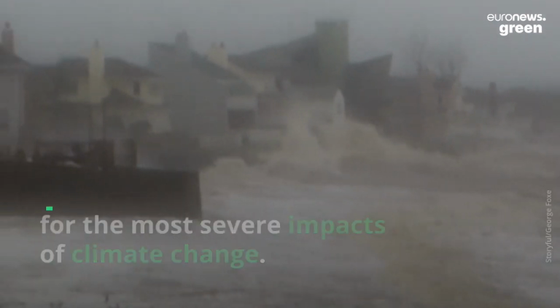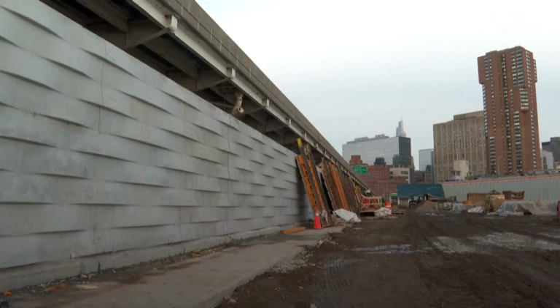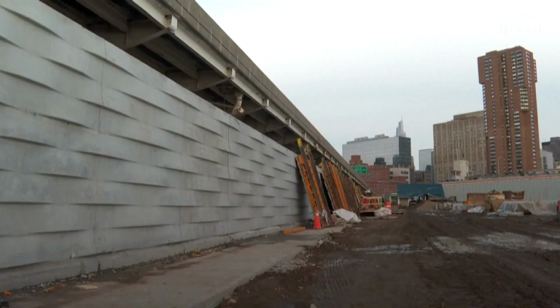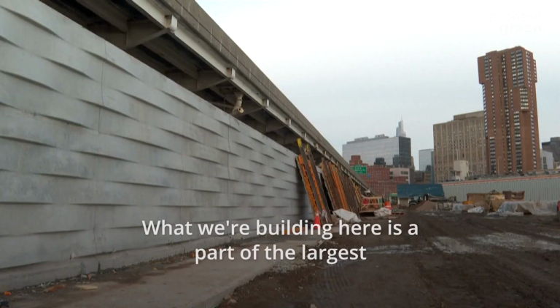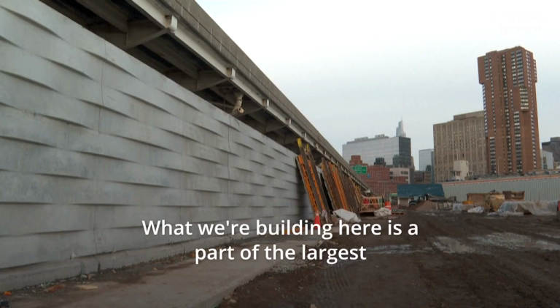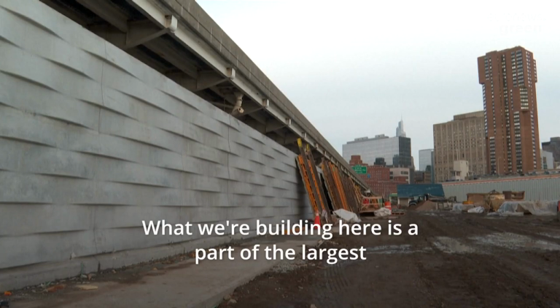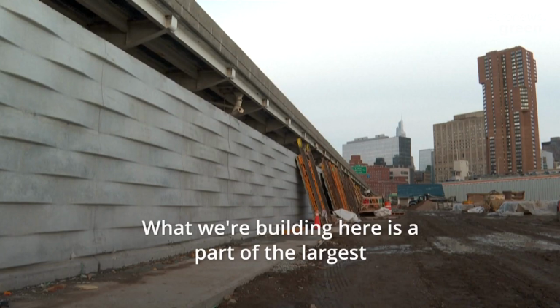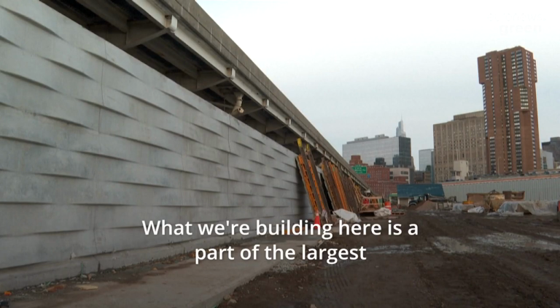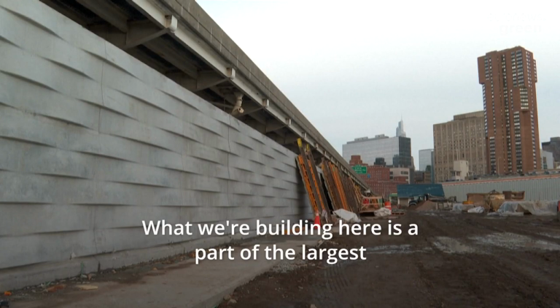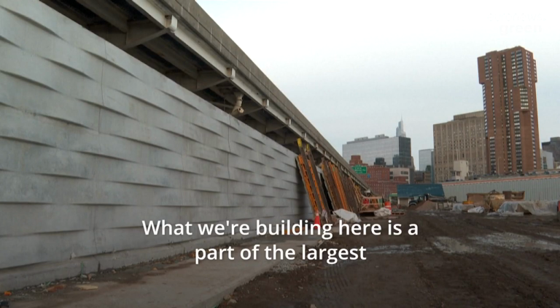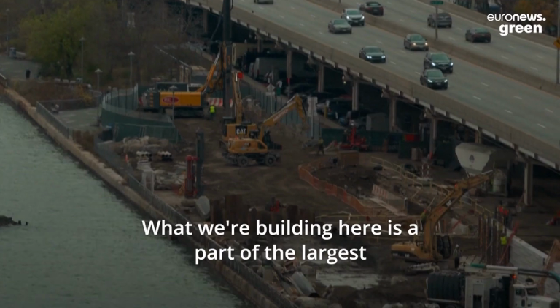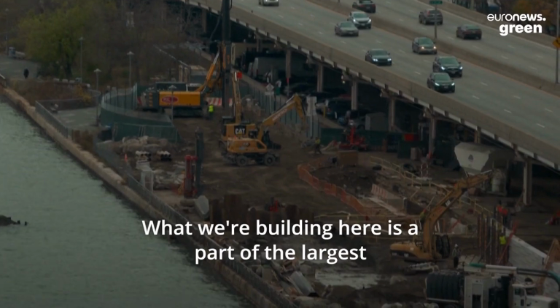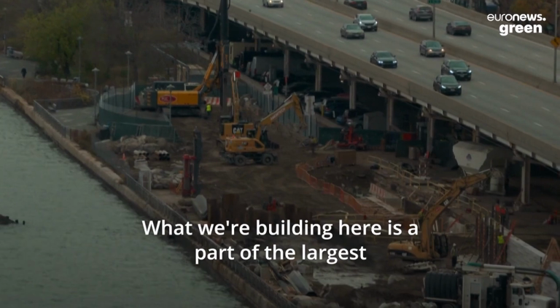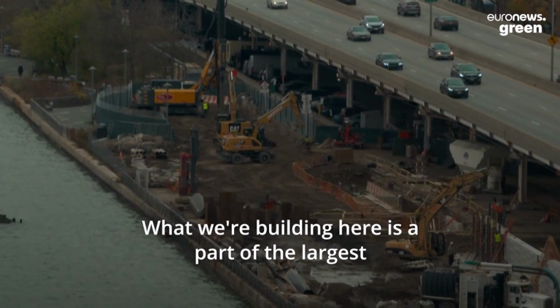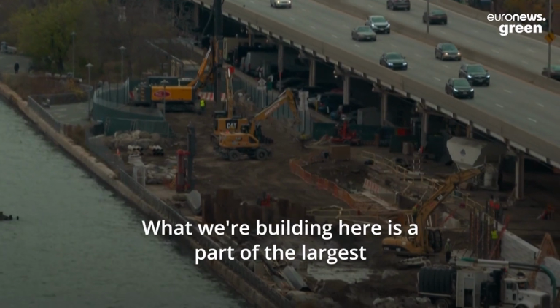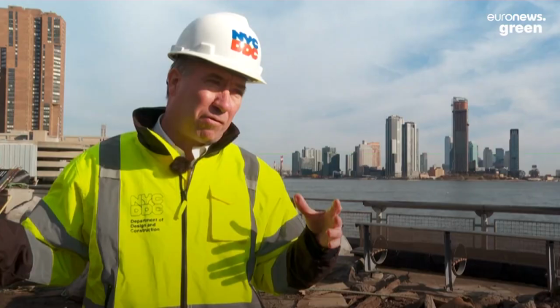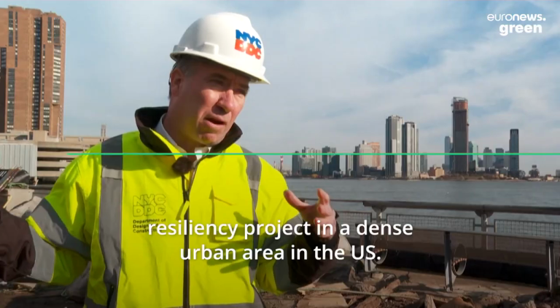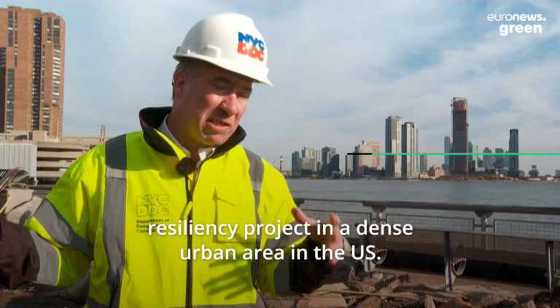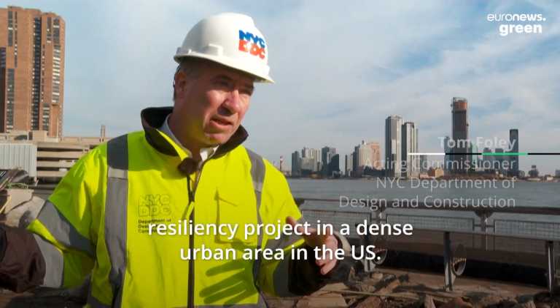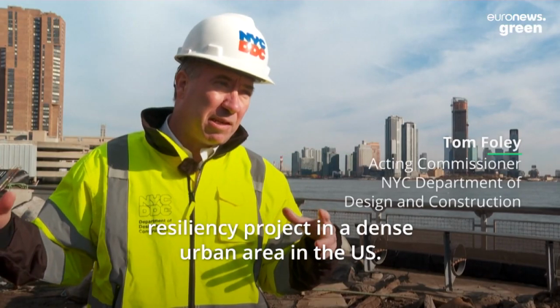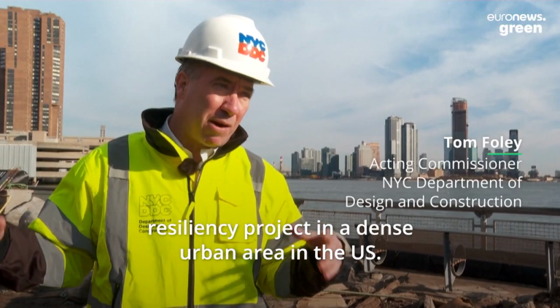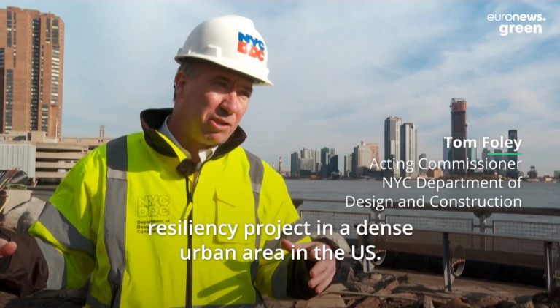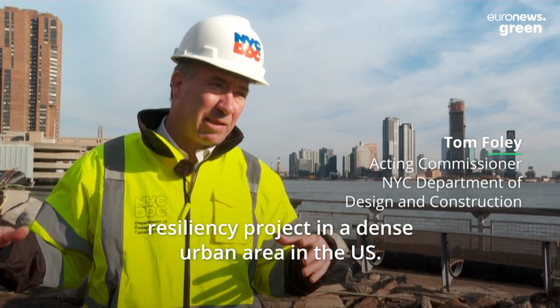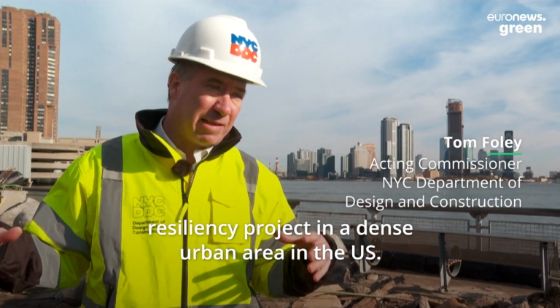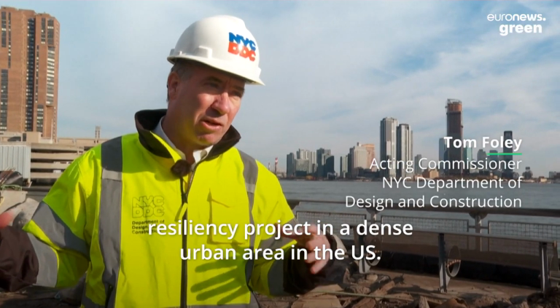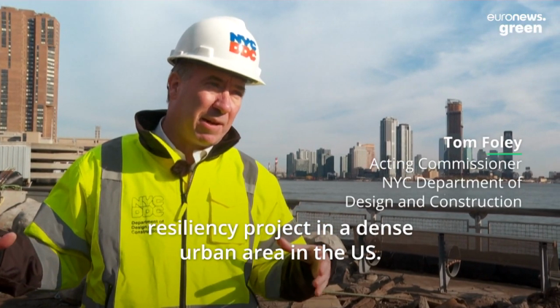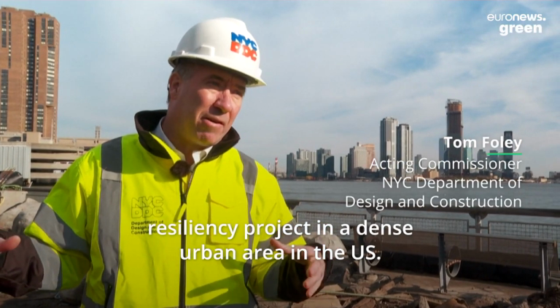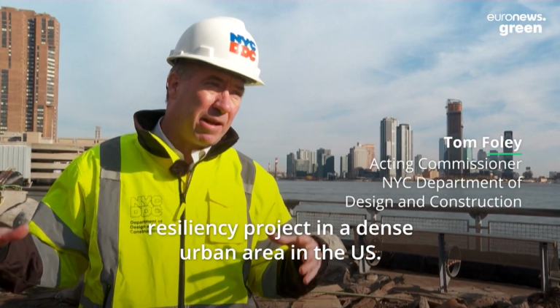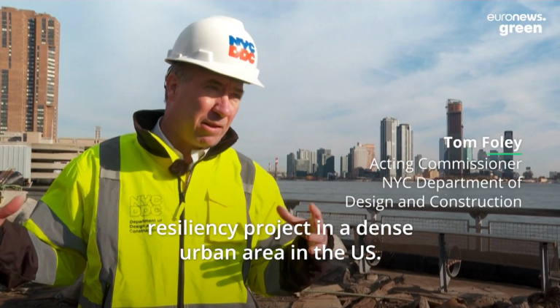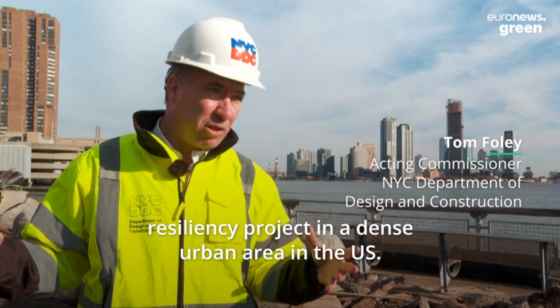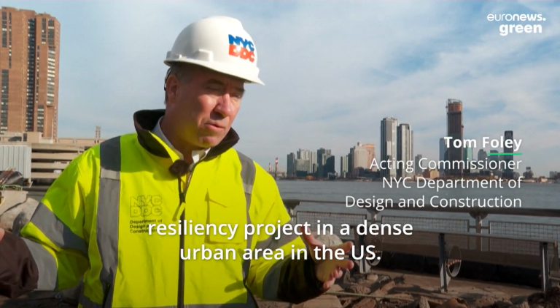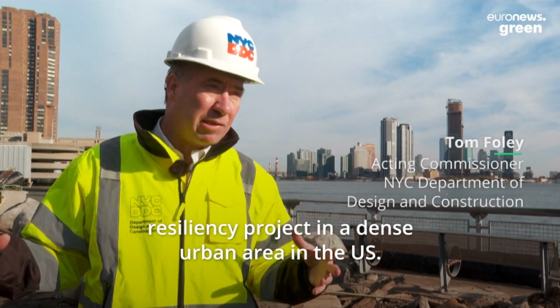What we're building here is part of the largest resiliency project in a dense urban area in the U.S.